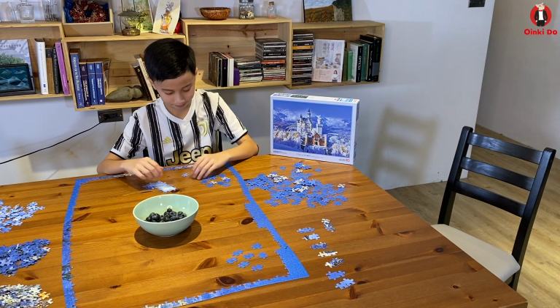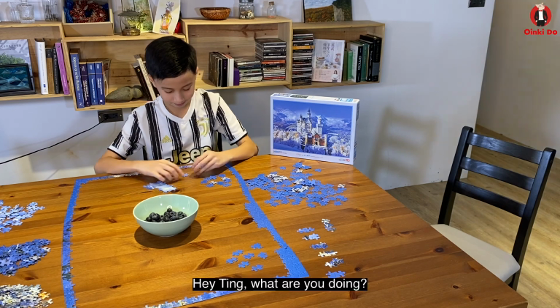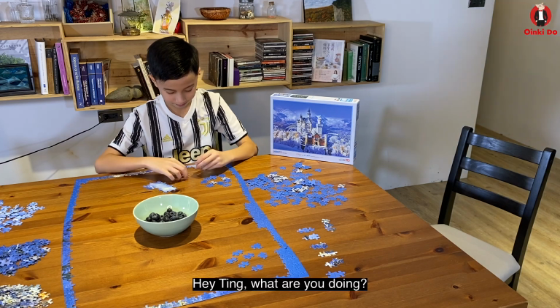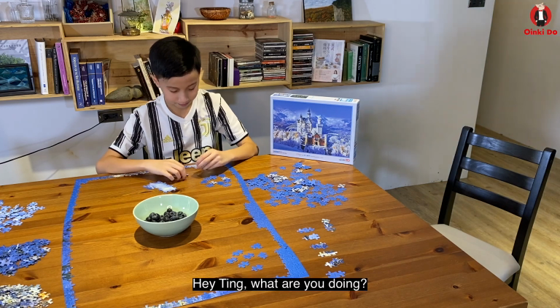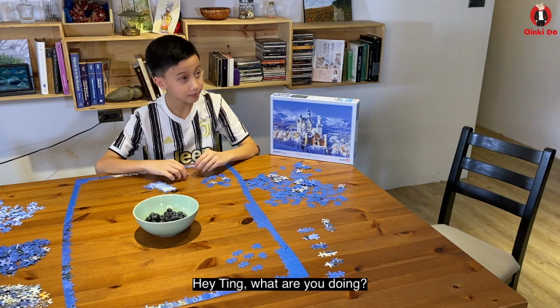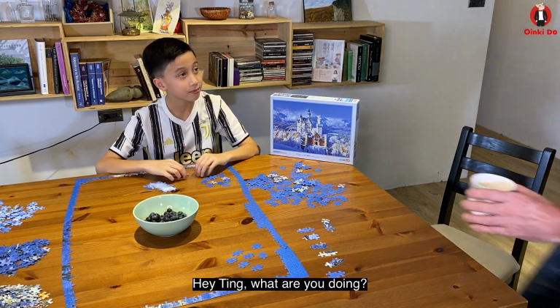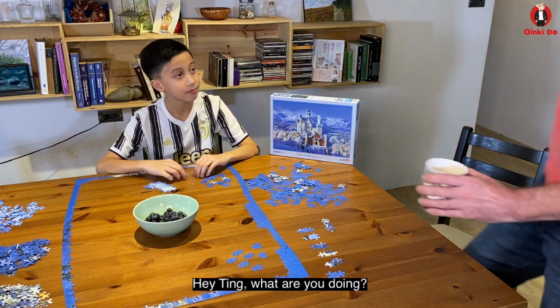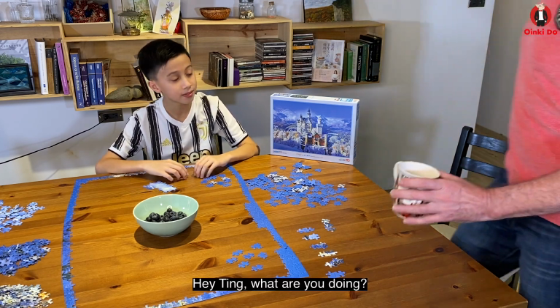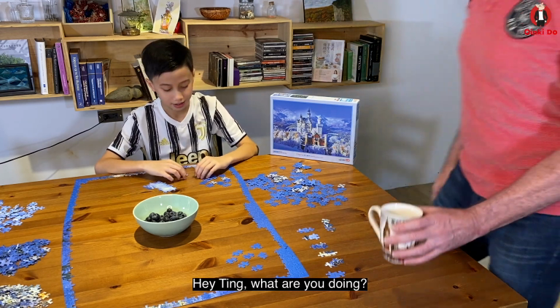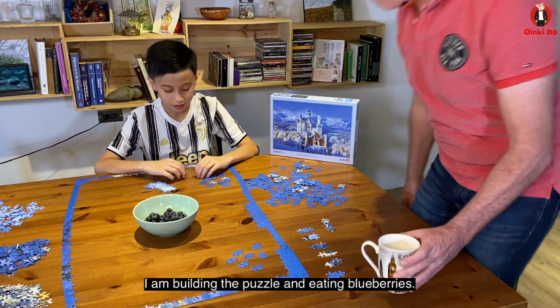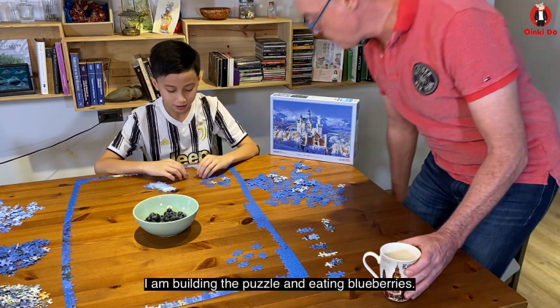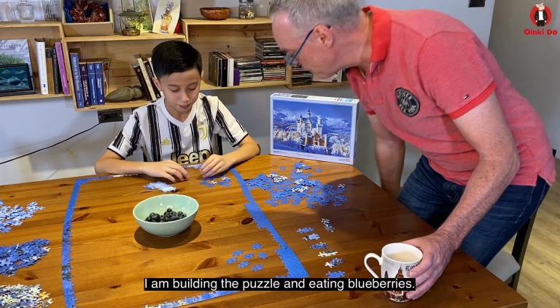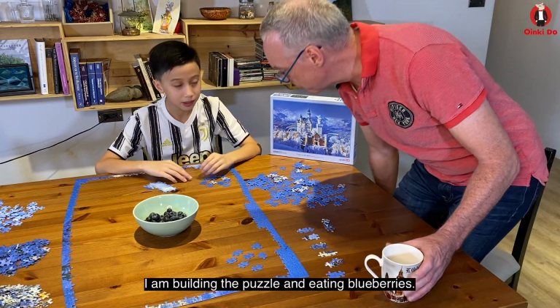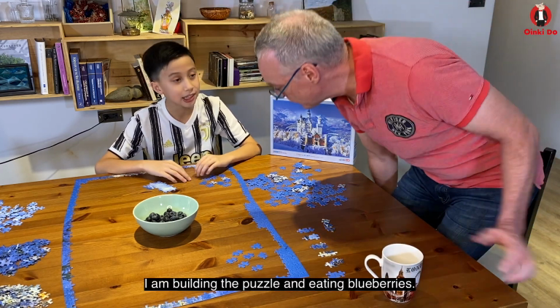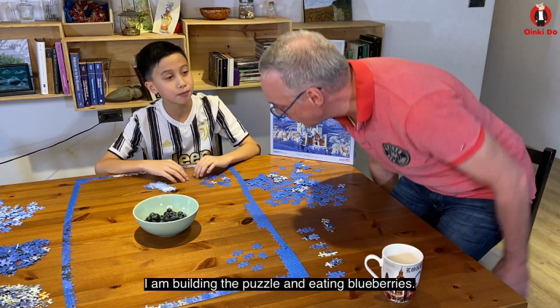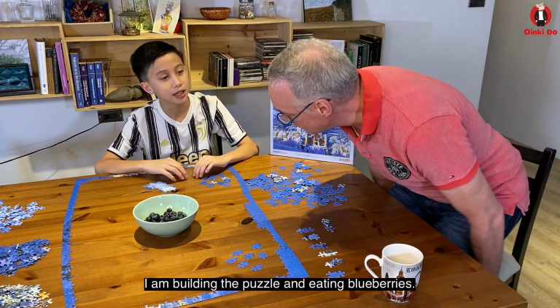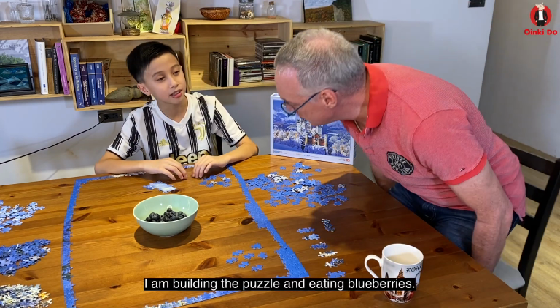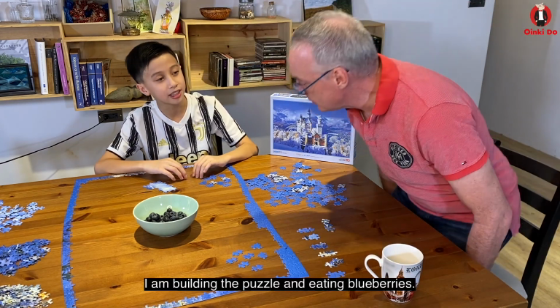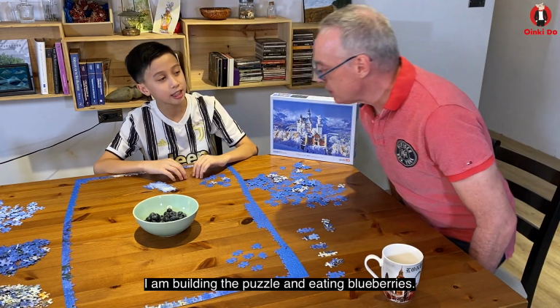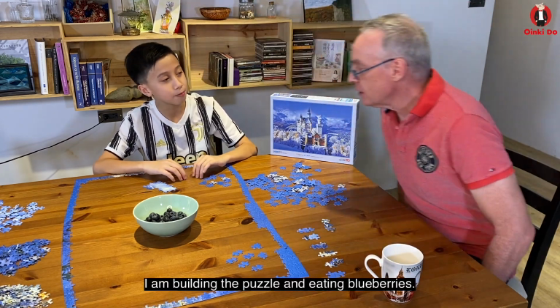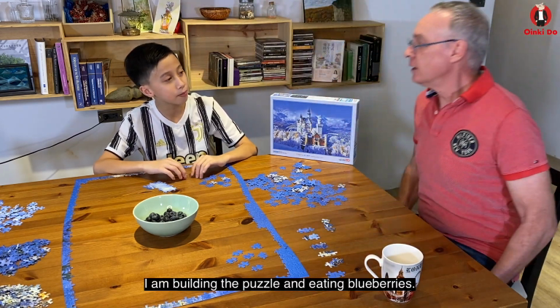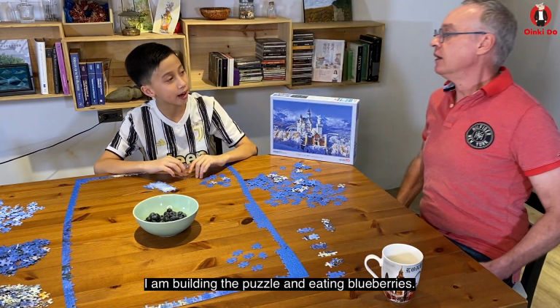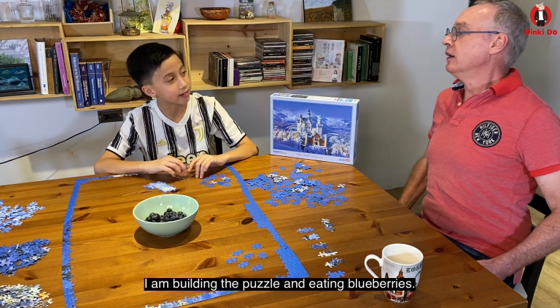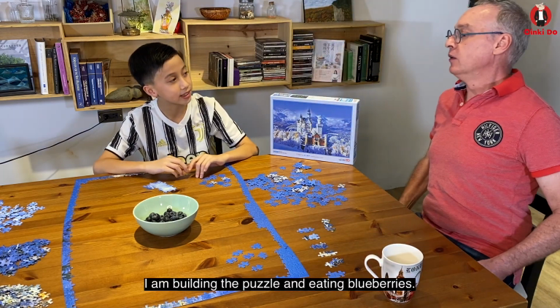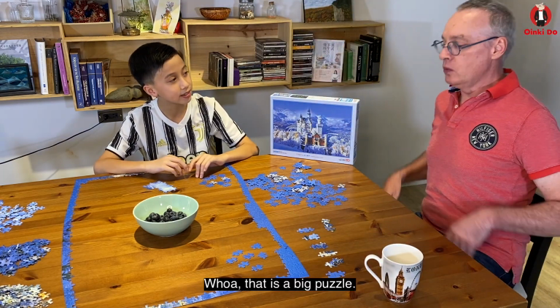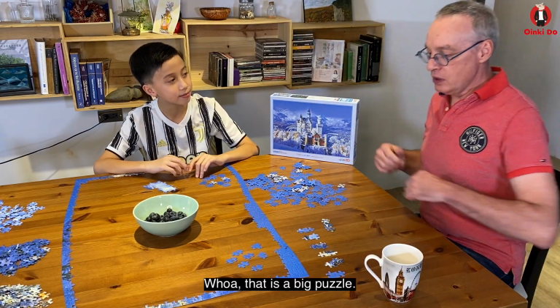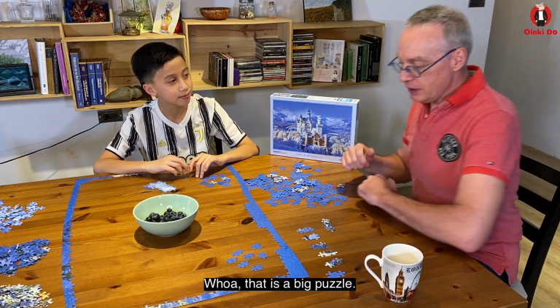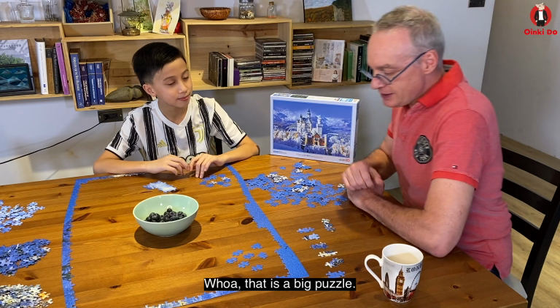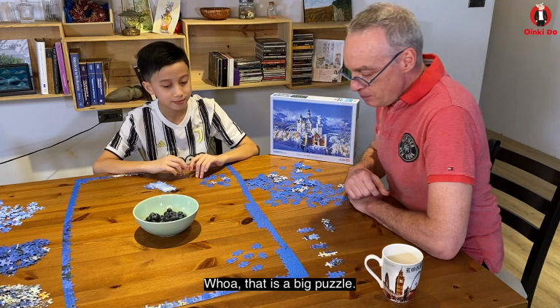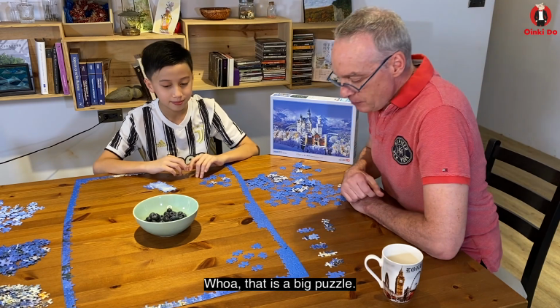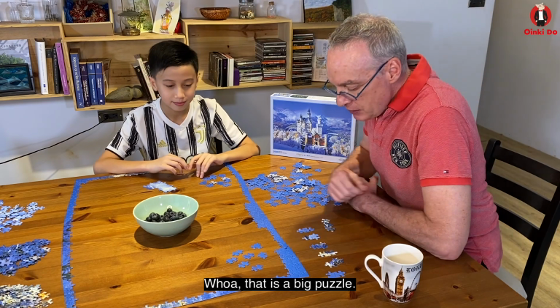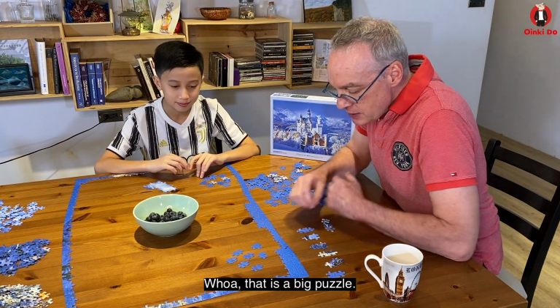Hey, Ting, what are you doing? Building a puzzle of eating blueberries. Whoa, that's a big puzzle.